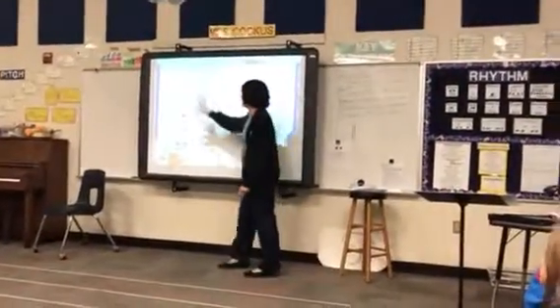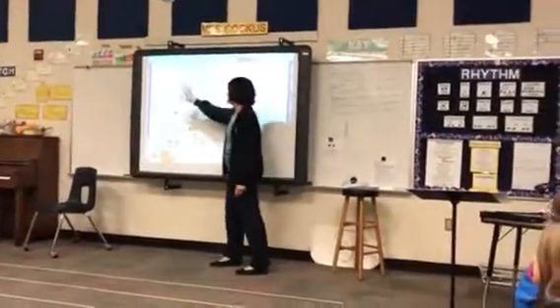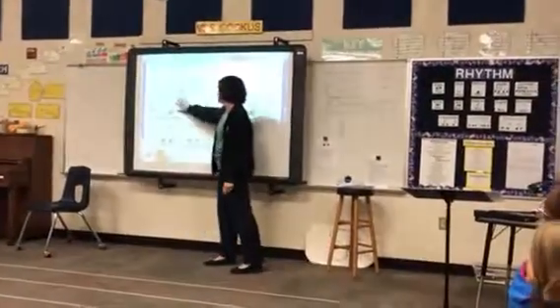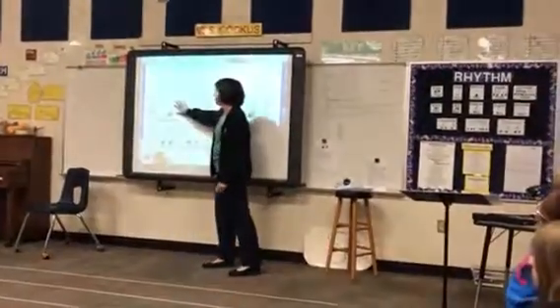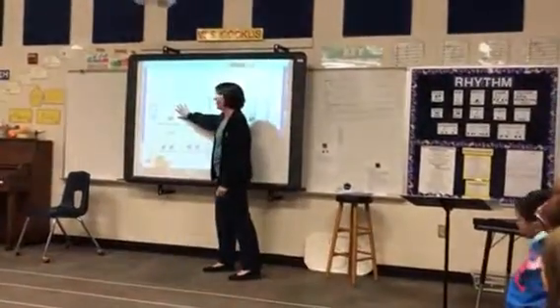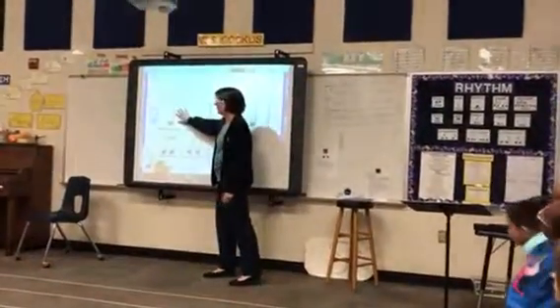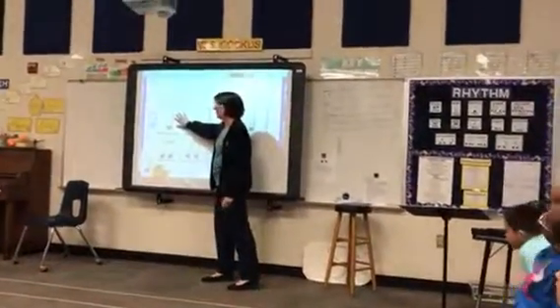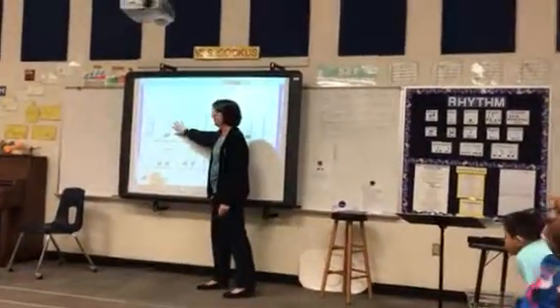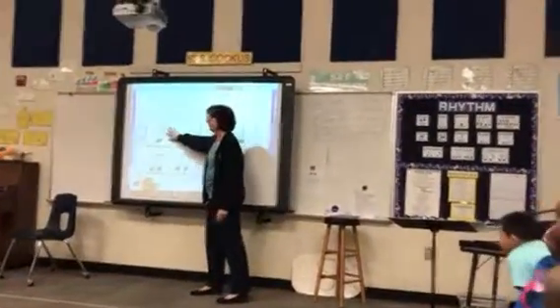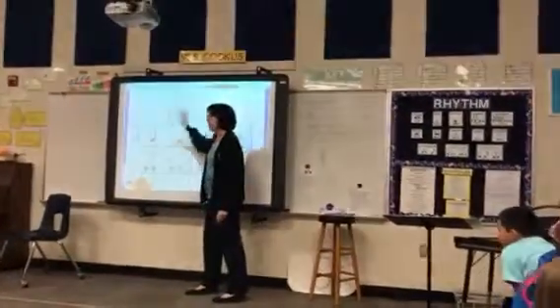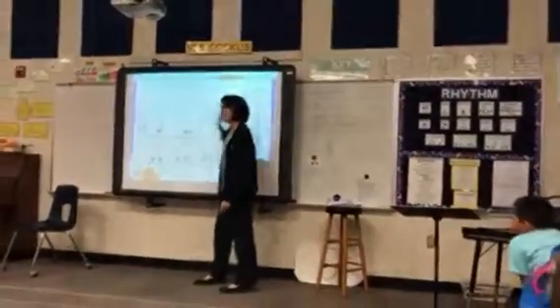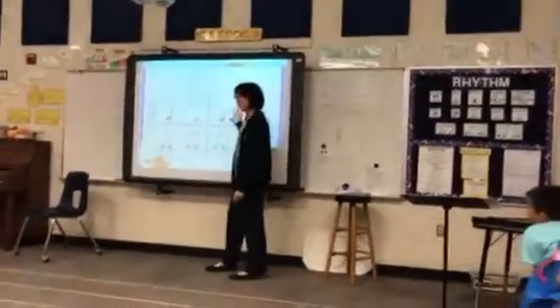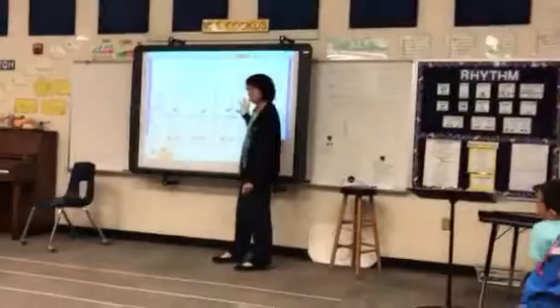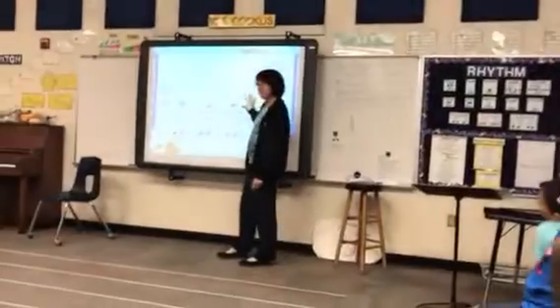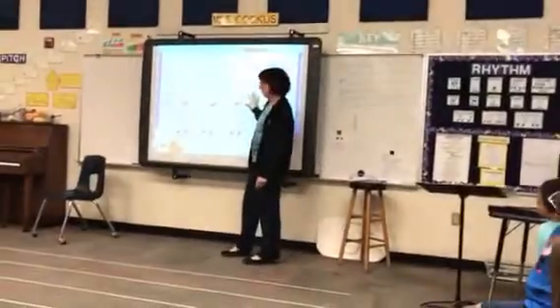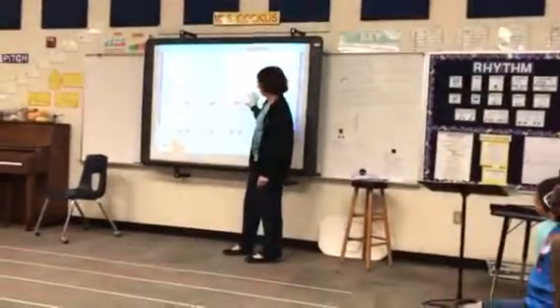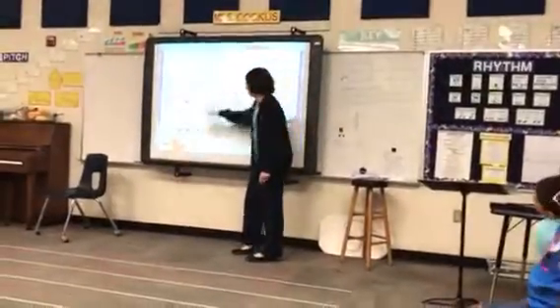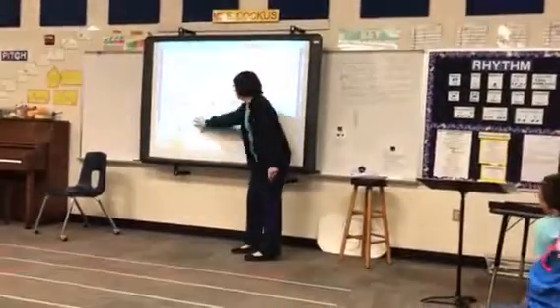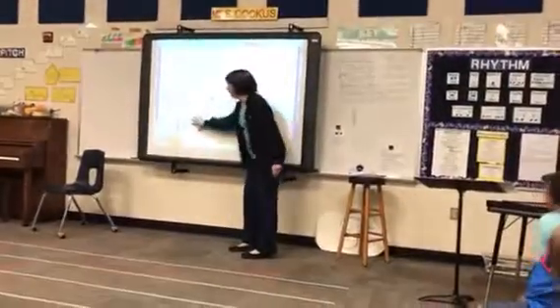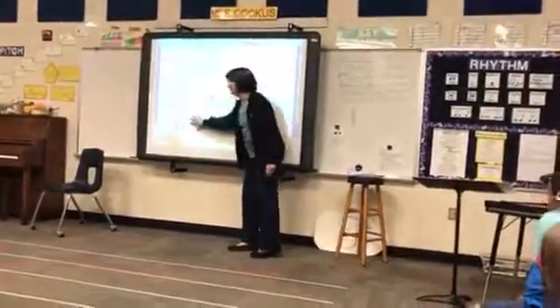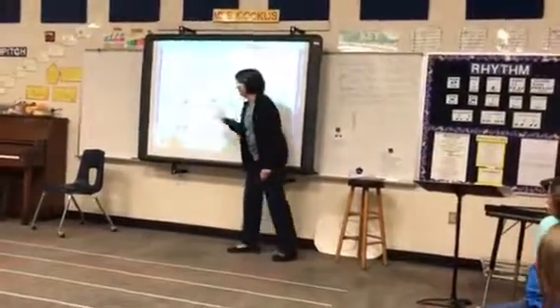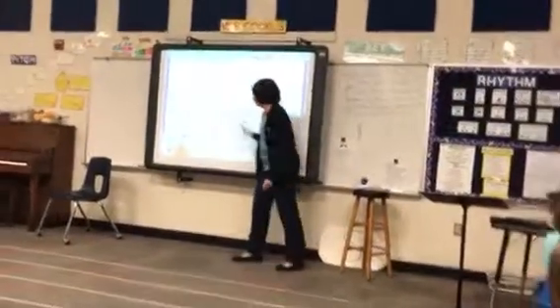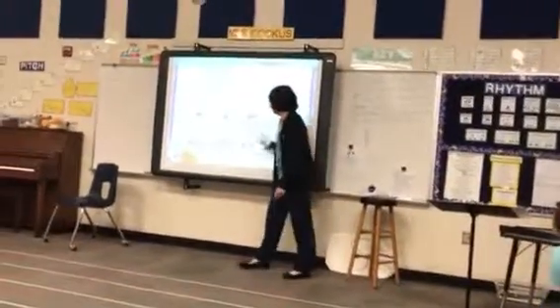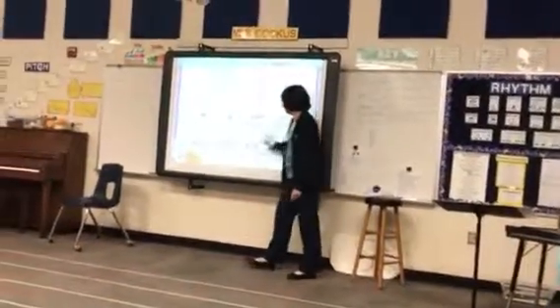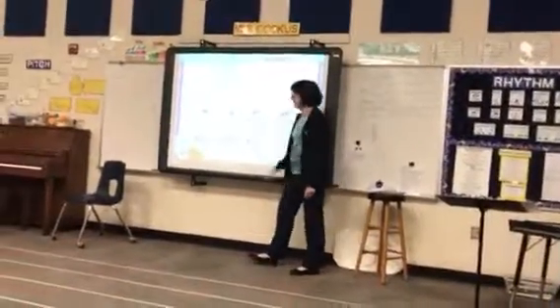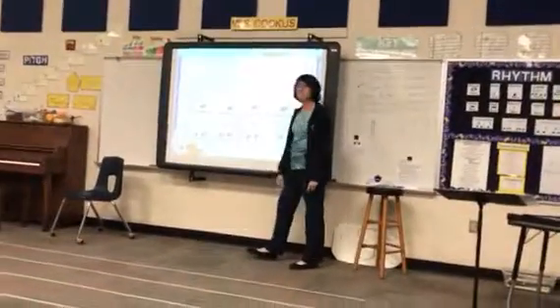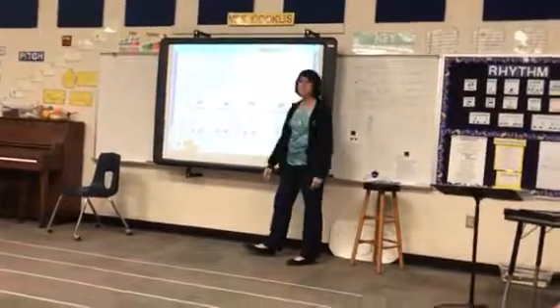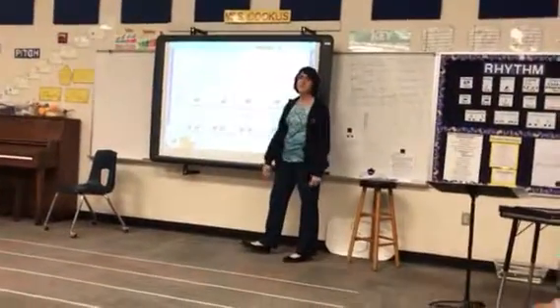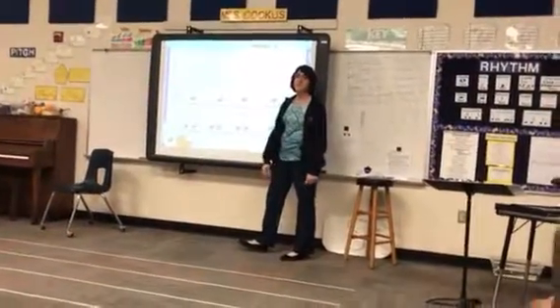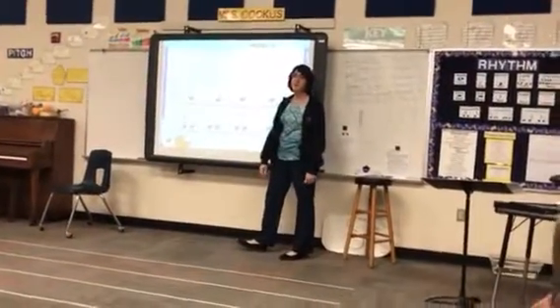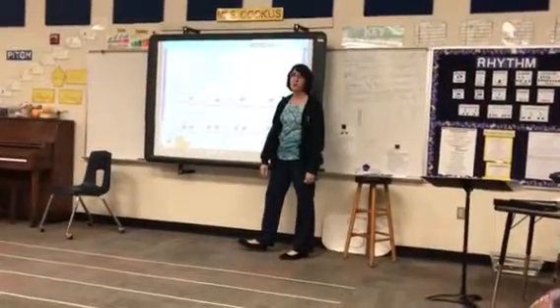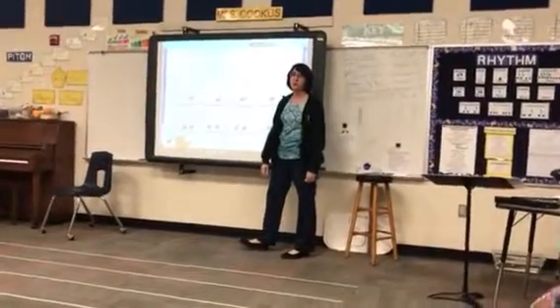Somebody say measure one. Measure one, measure two, measure three, measure four. You are so brilliant.